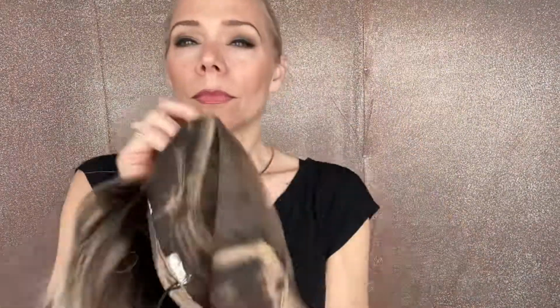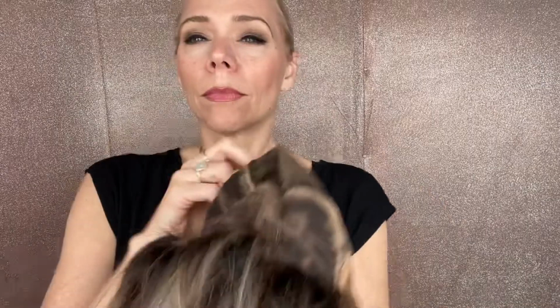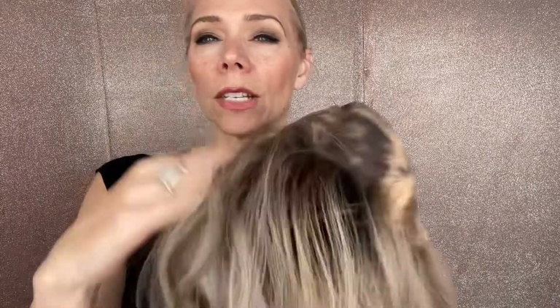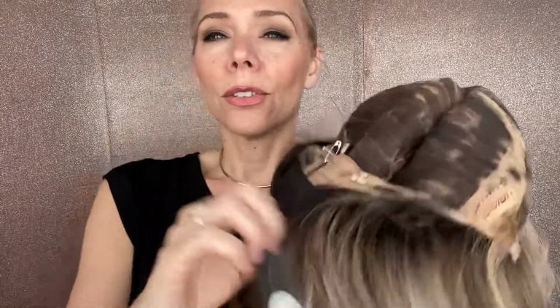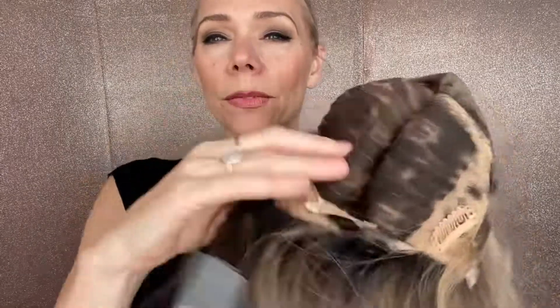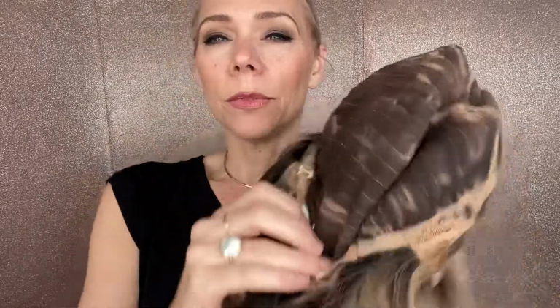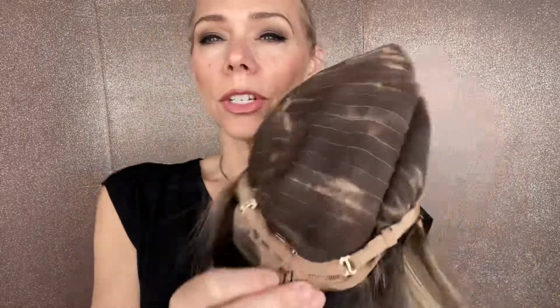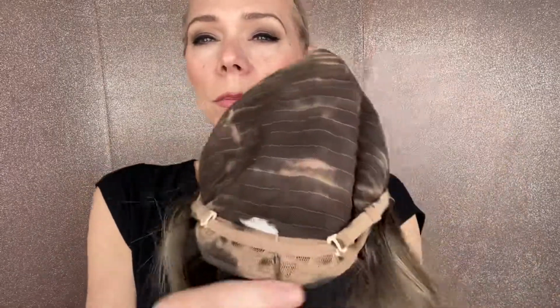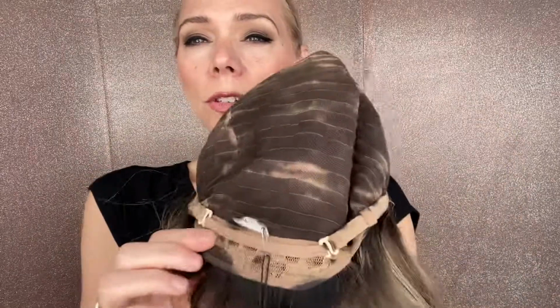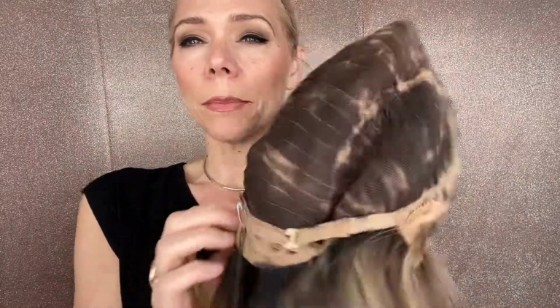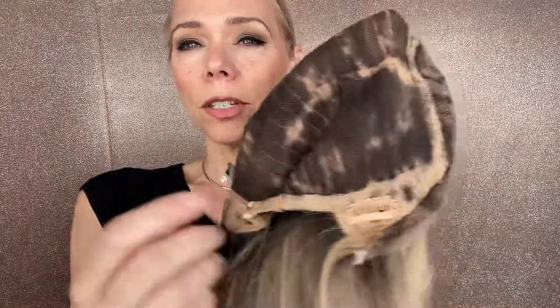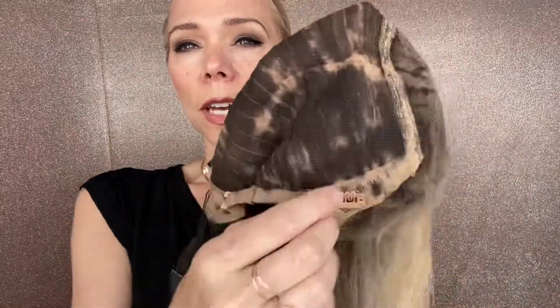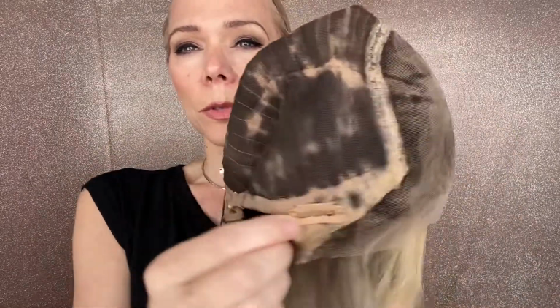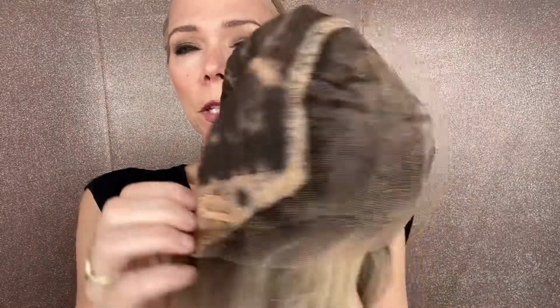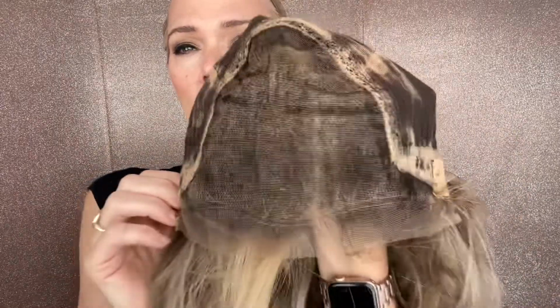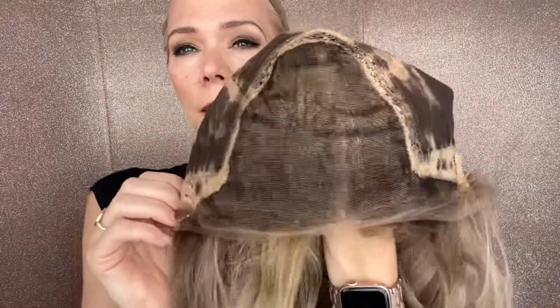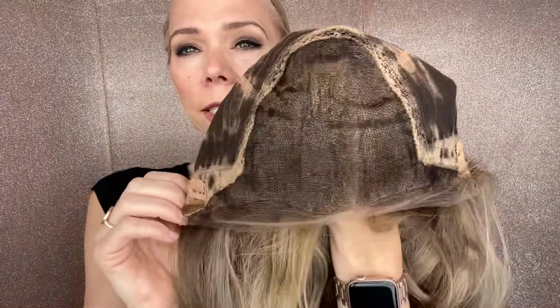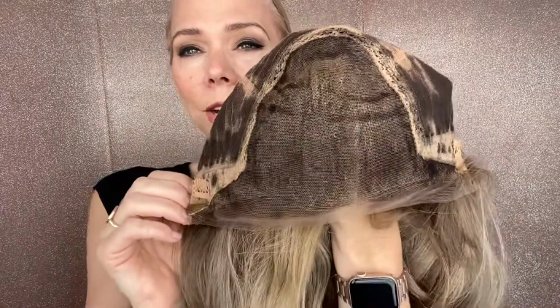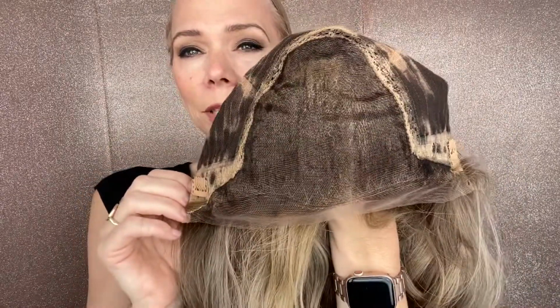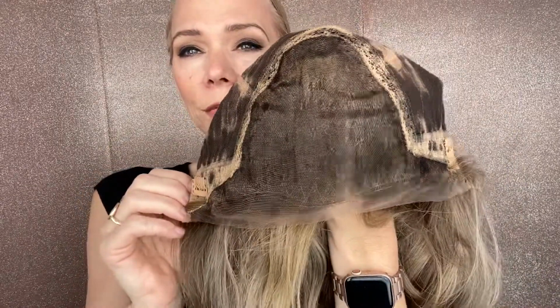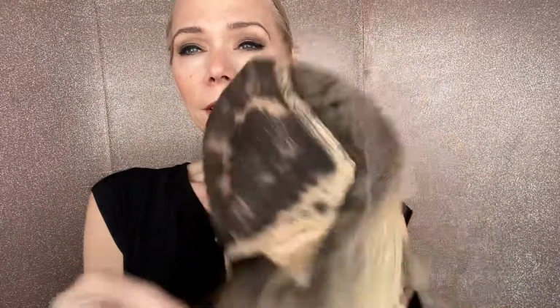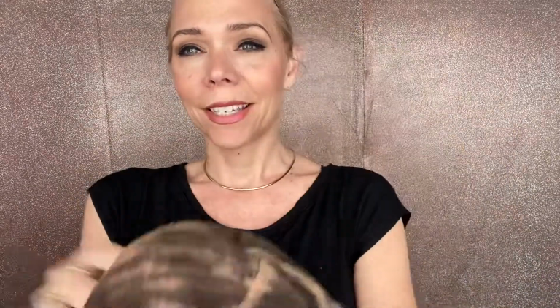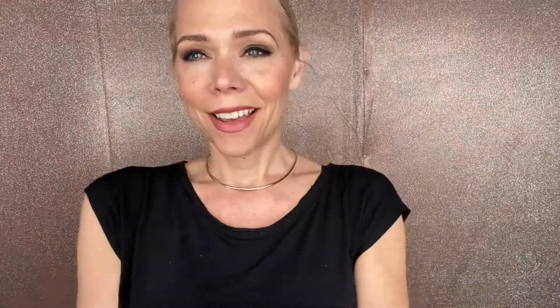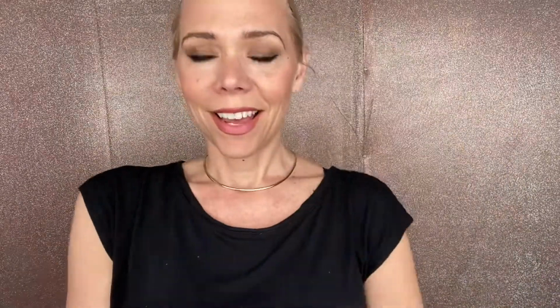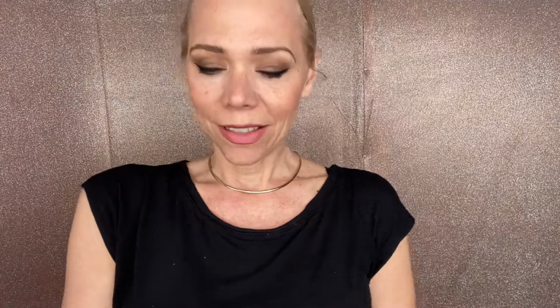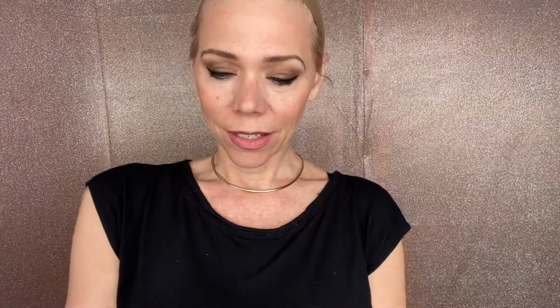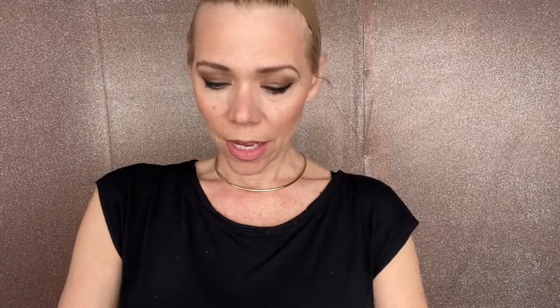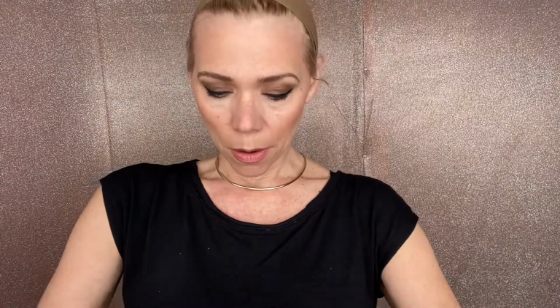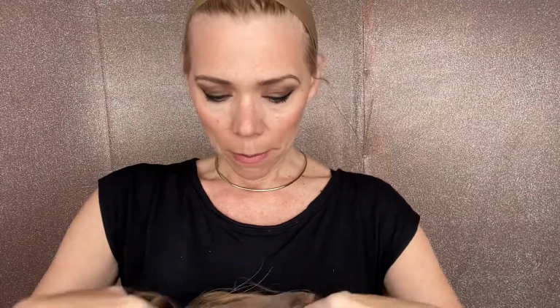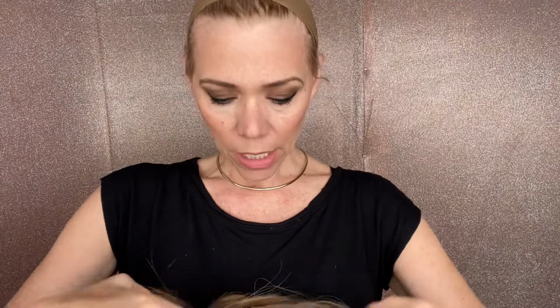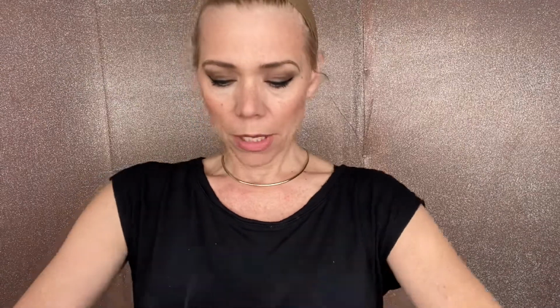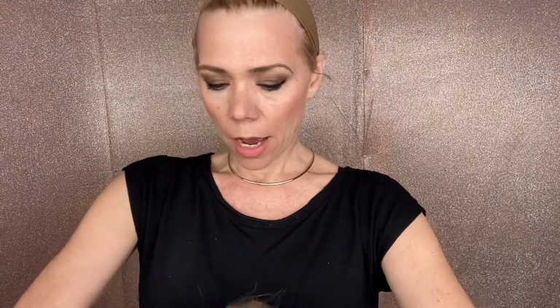It has closewefting with adjustable straps, ear tabs with clips, and a lace top lace front. And again, this is a medium cap.